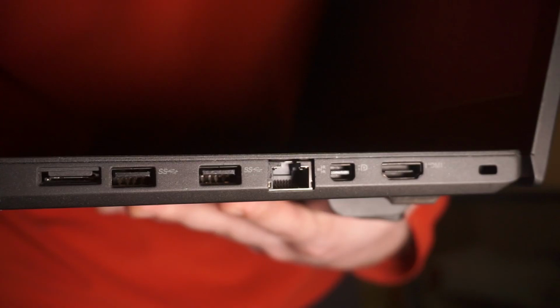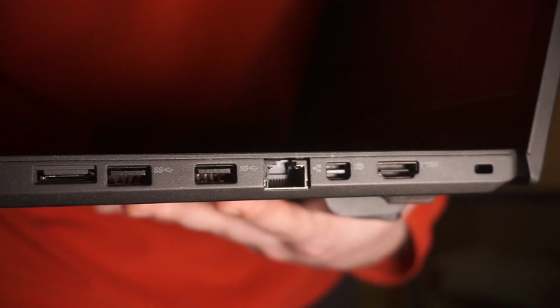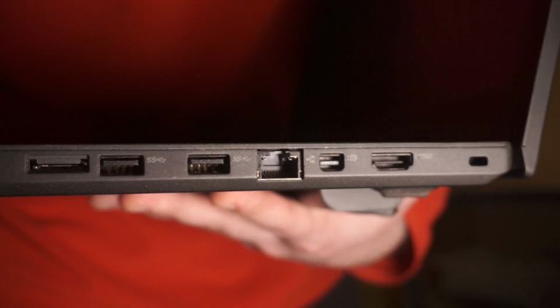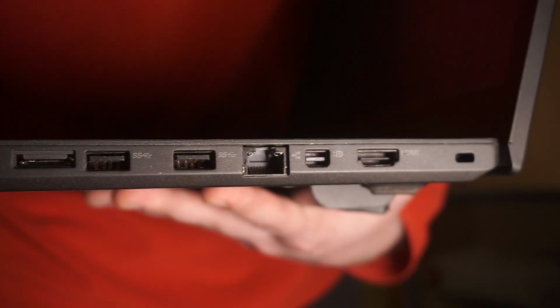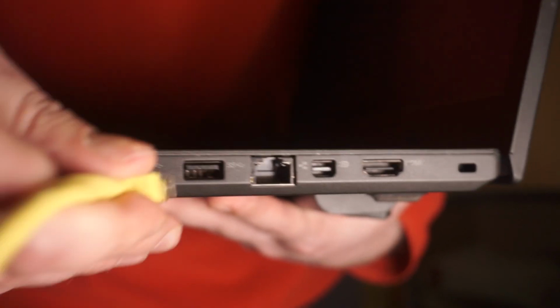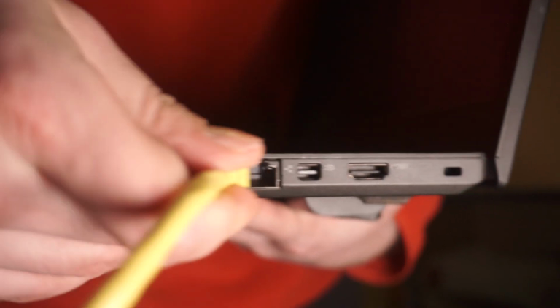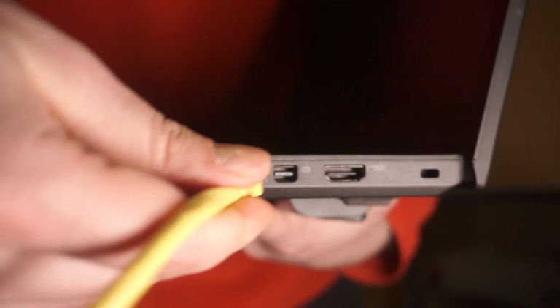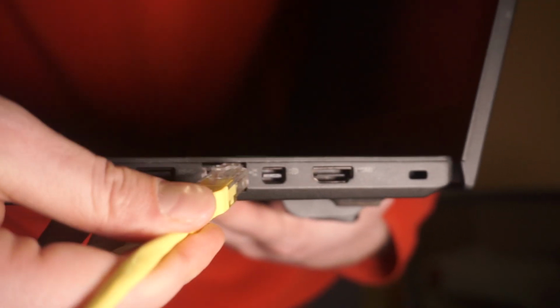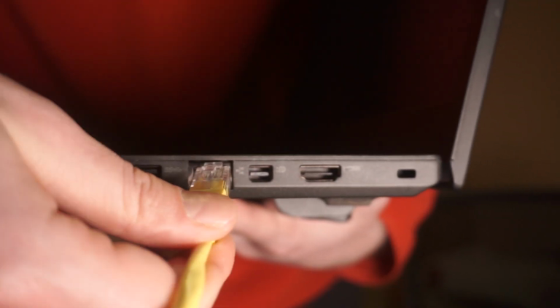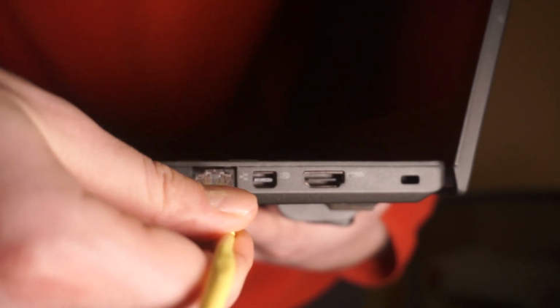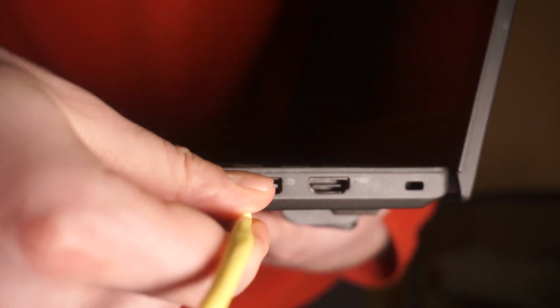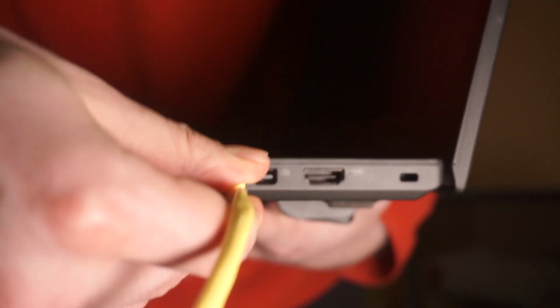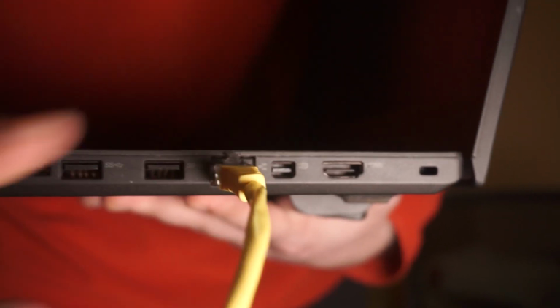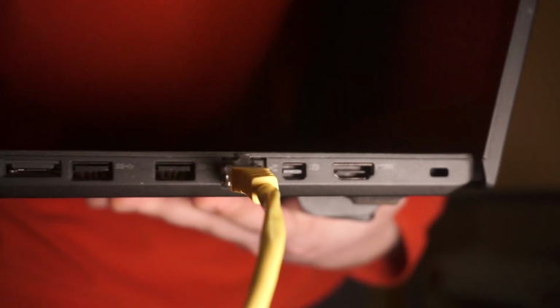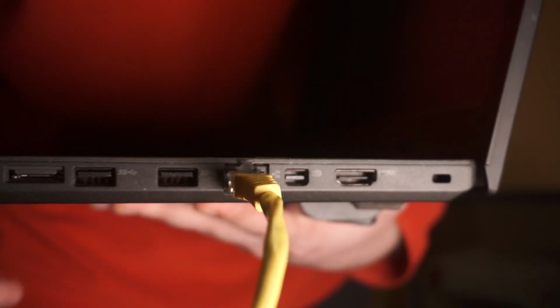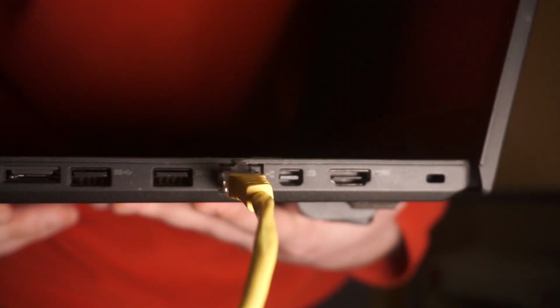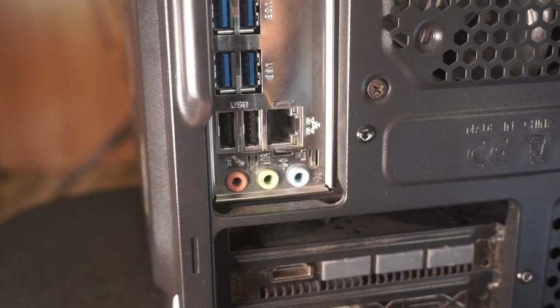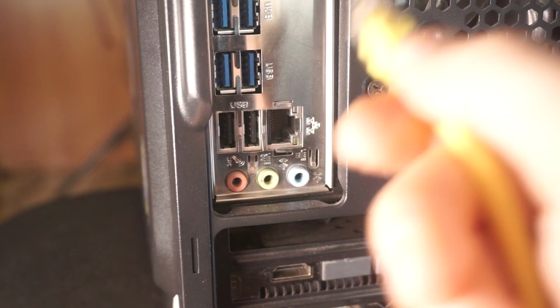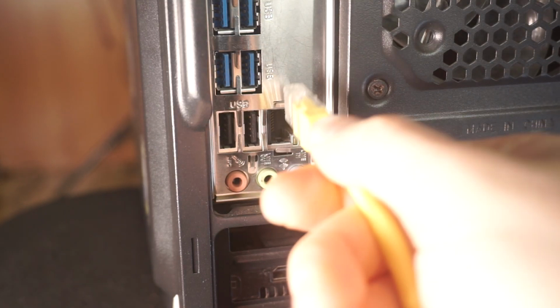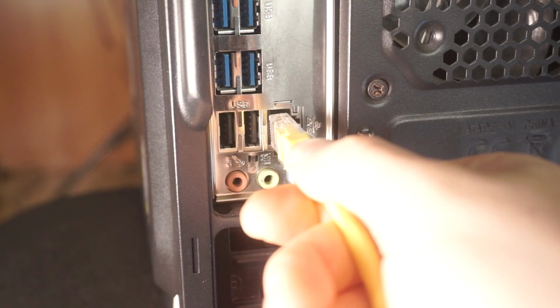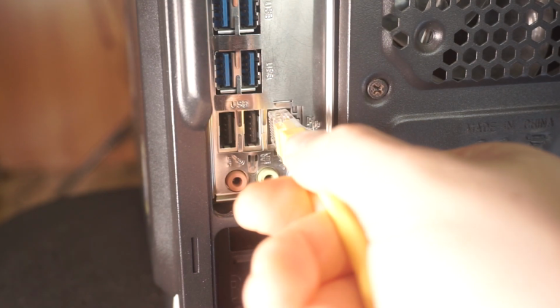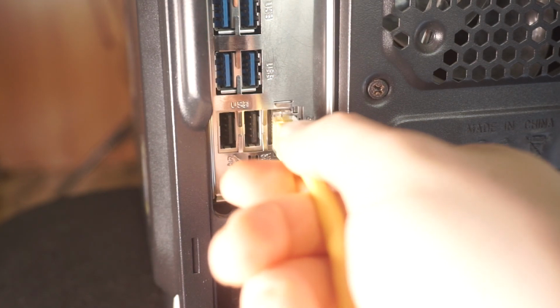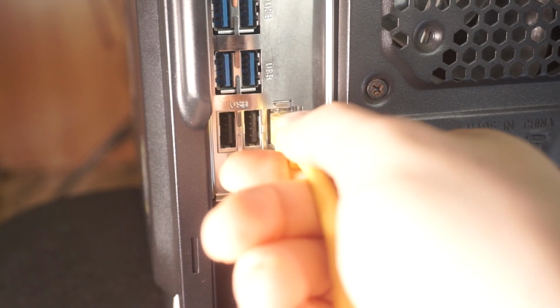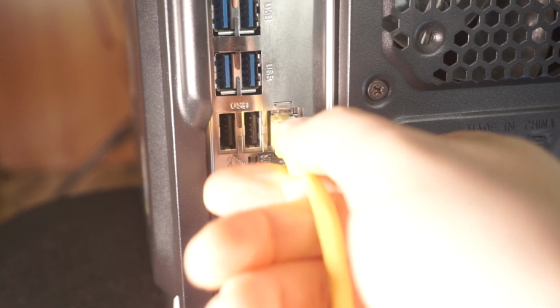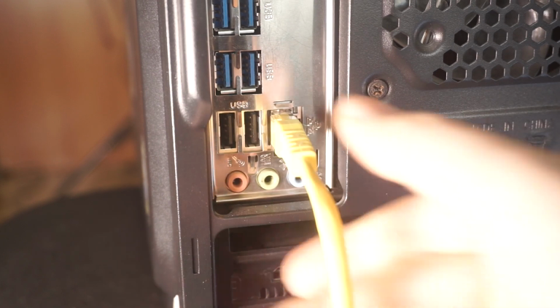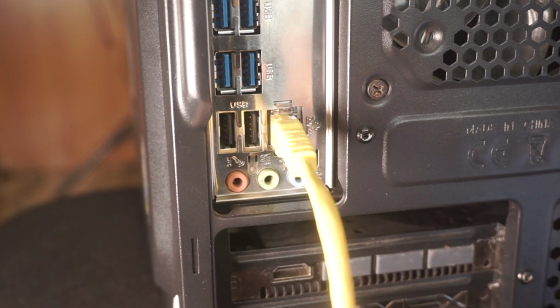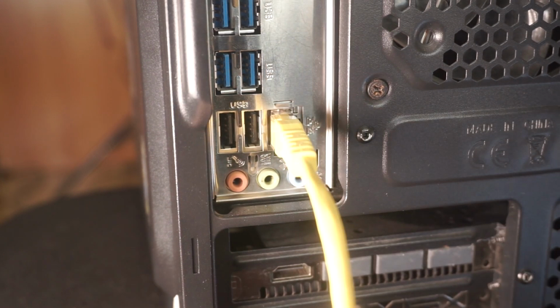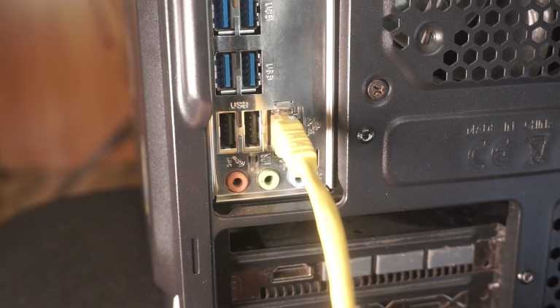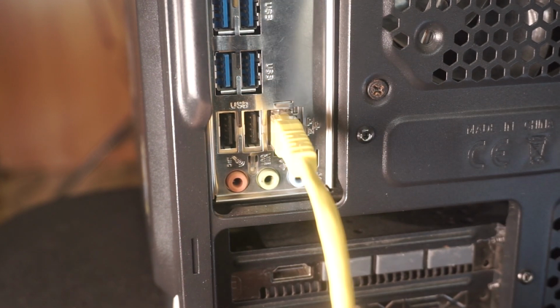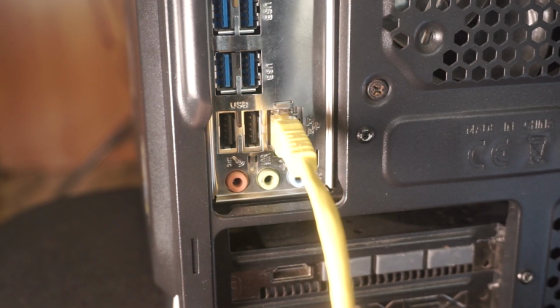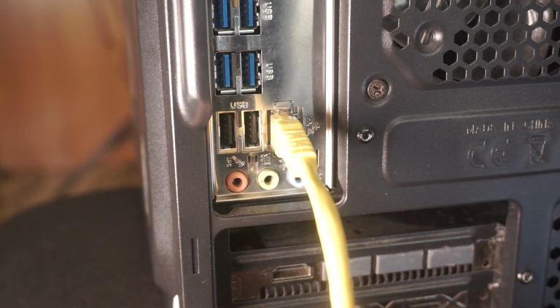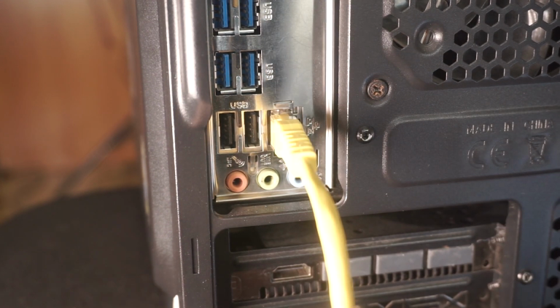Connect the other end of the Ethernet cable to your computer's port, typically found on the side of laptops or at the back of desktop computers.